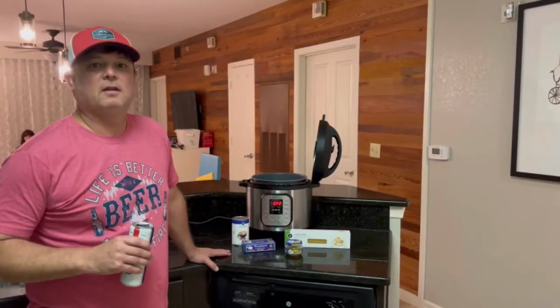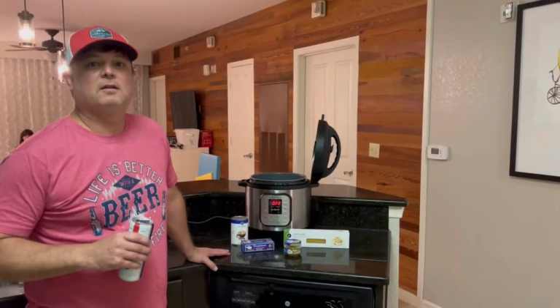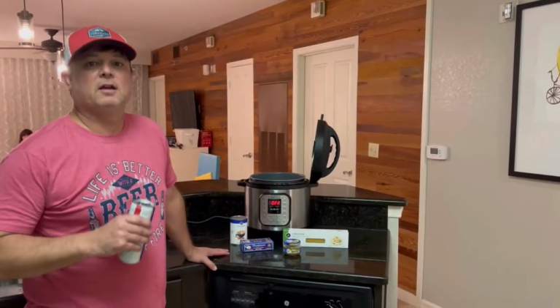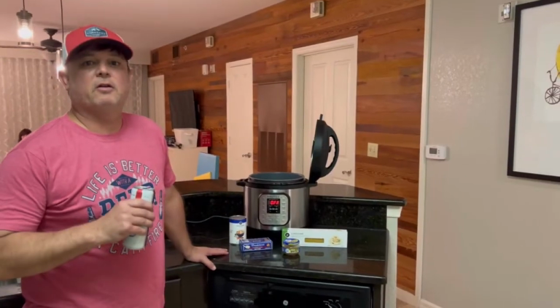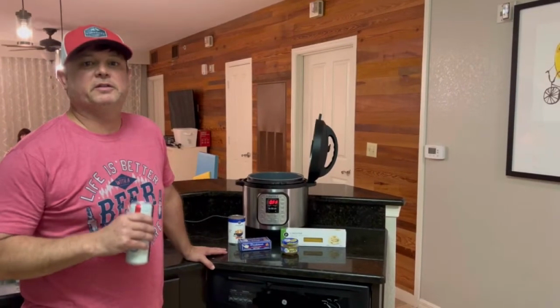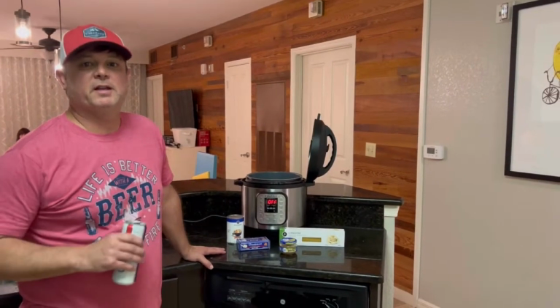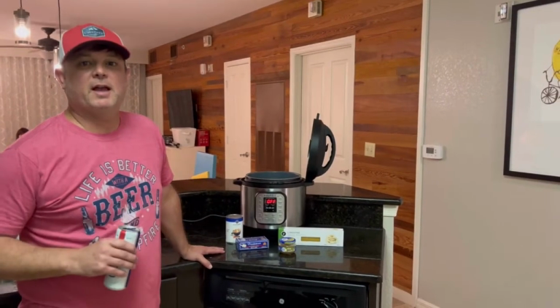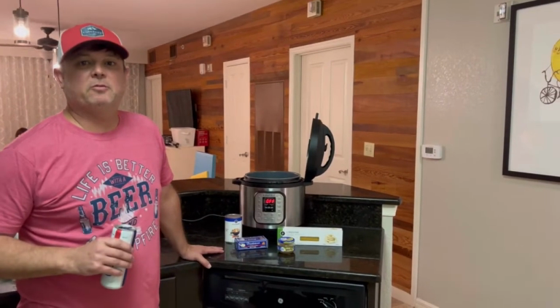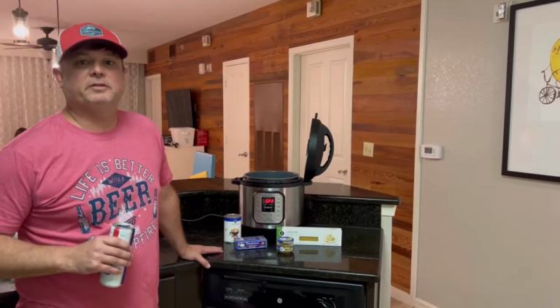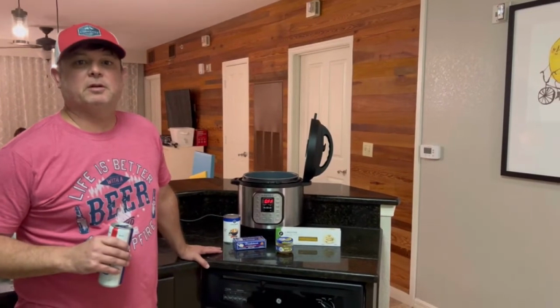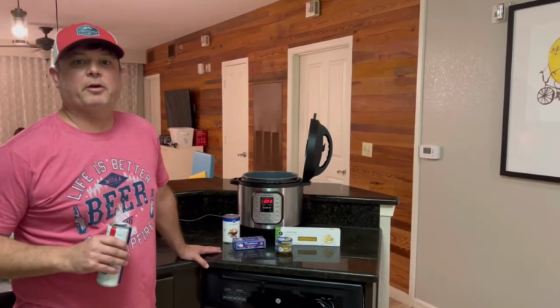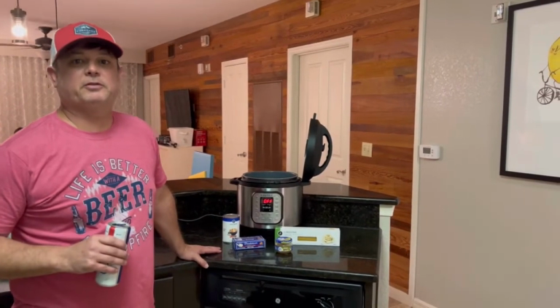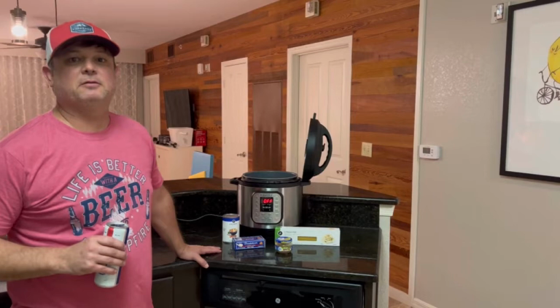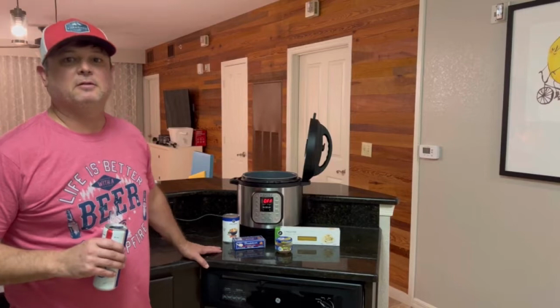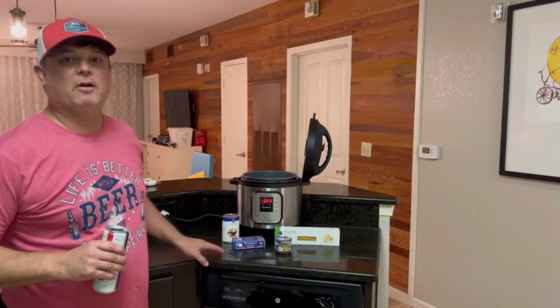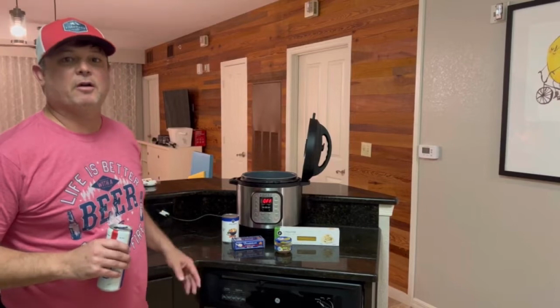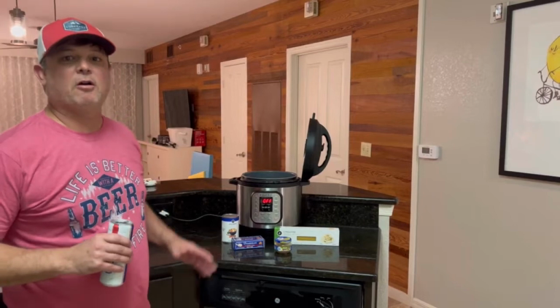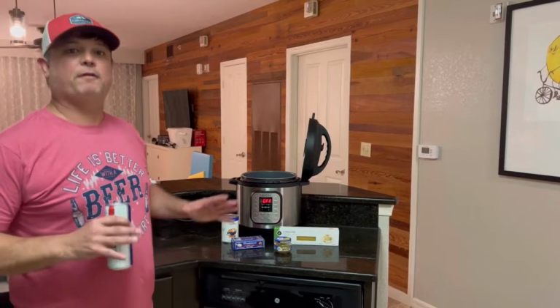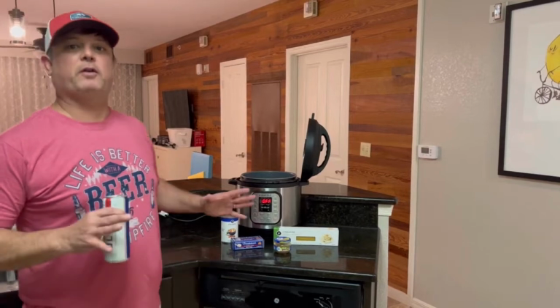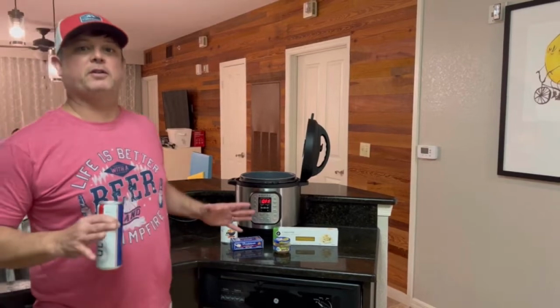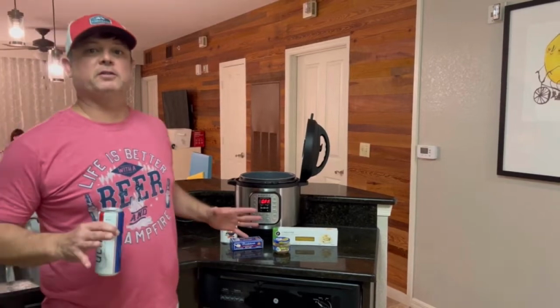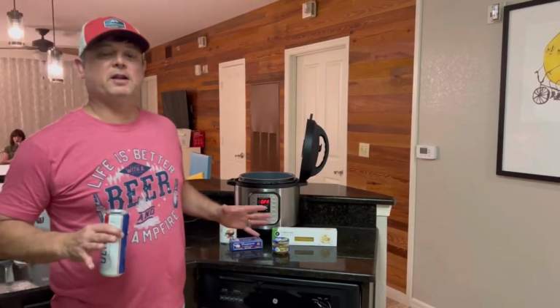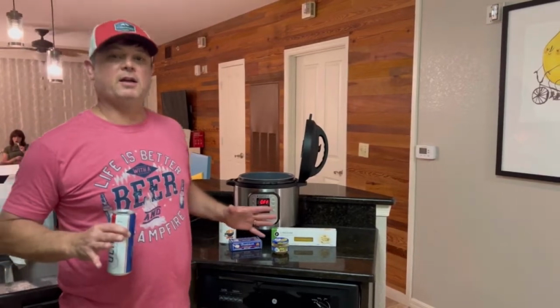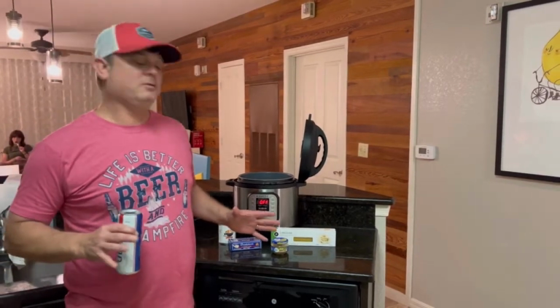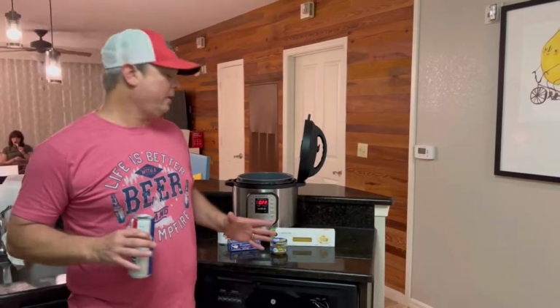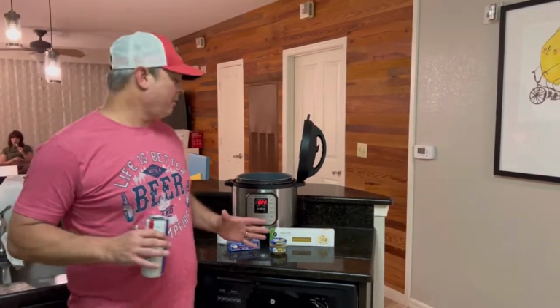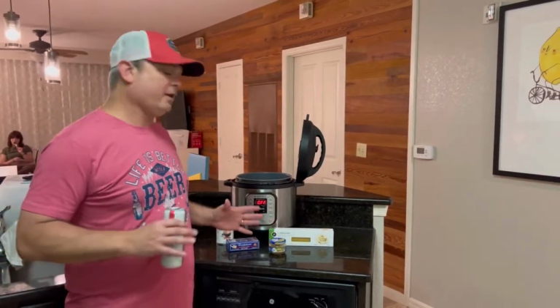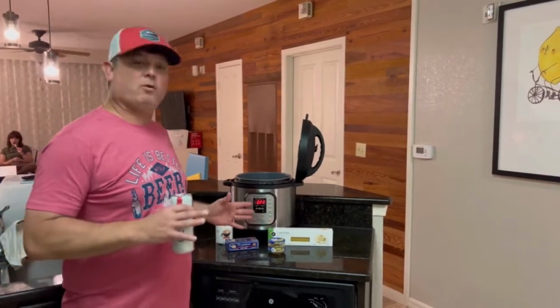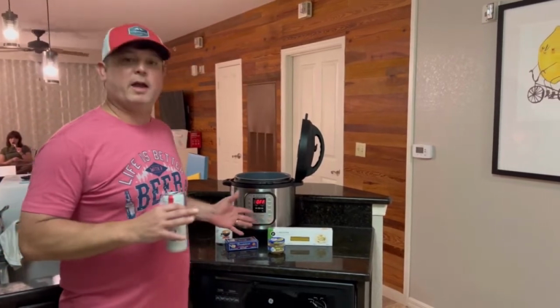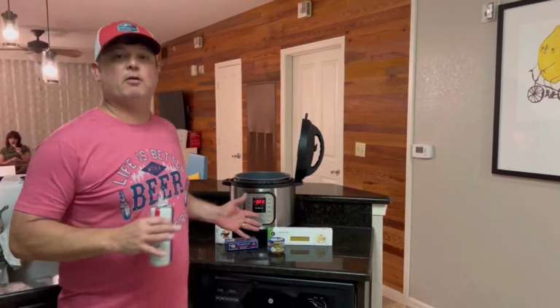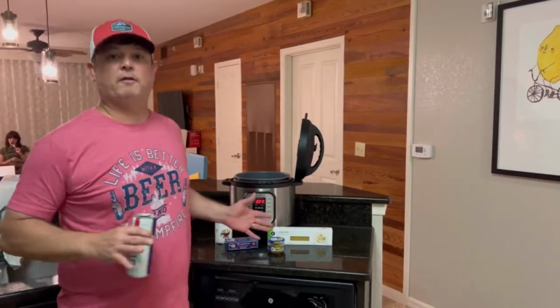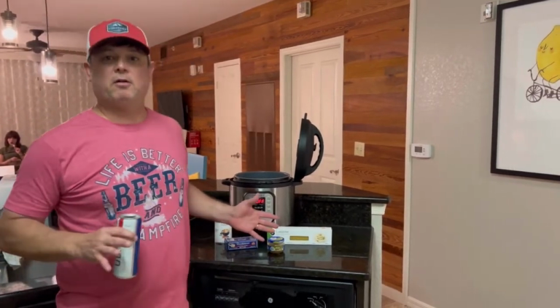Hey y'all, this is Zach with Meals Under Pressure. We are off location tonight. We are in Orlando, Florida.